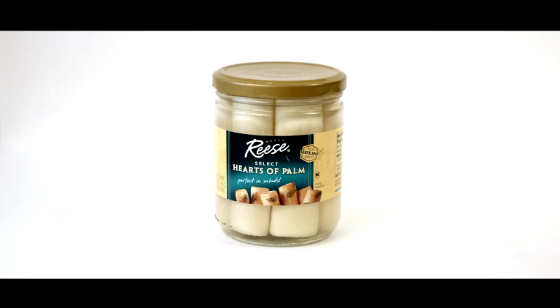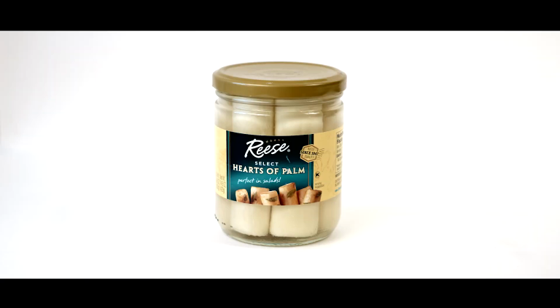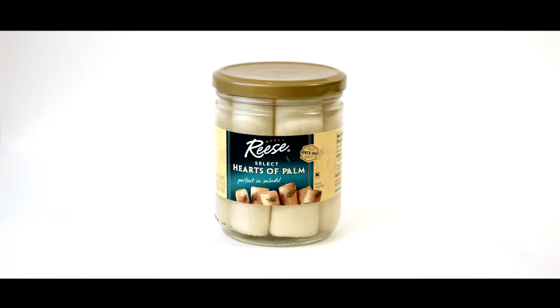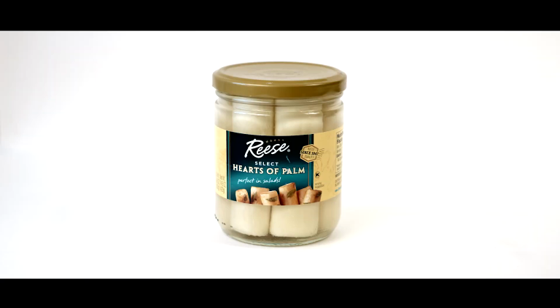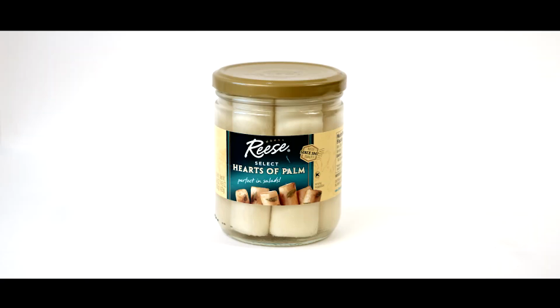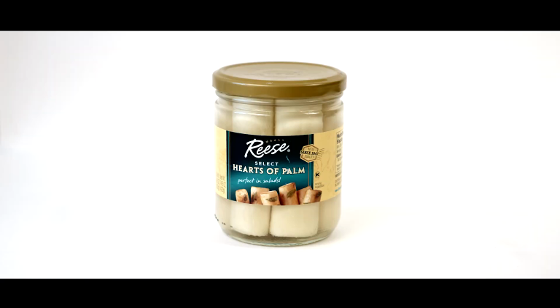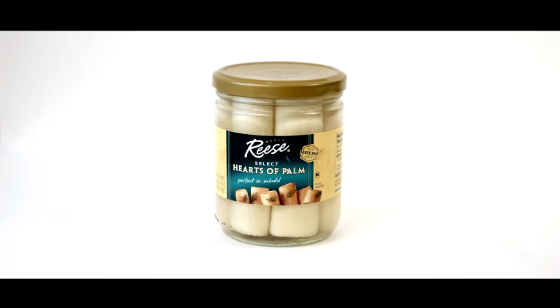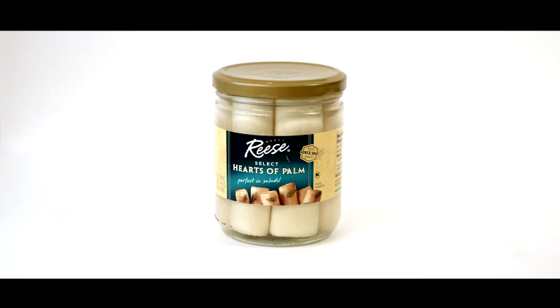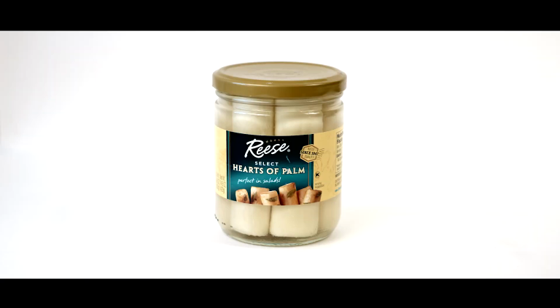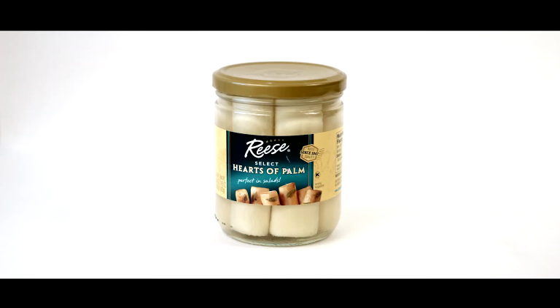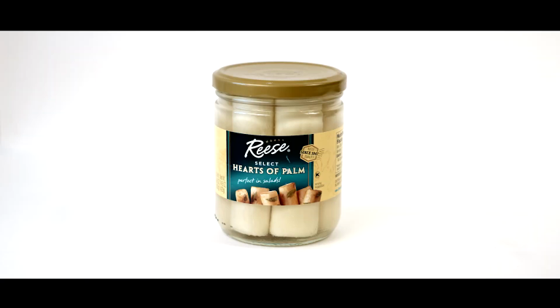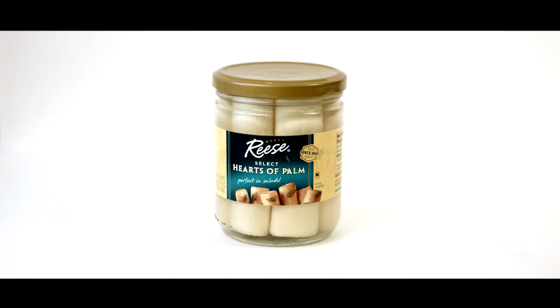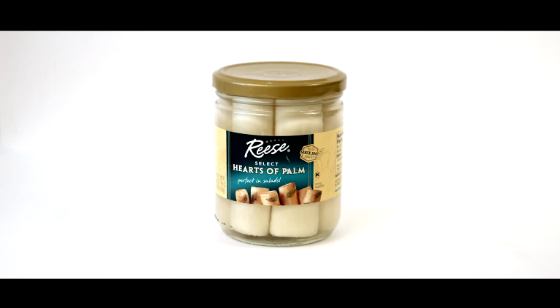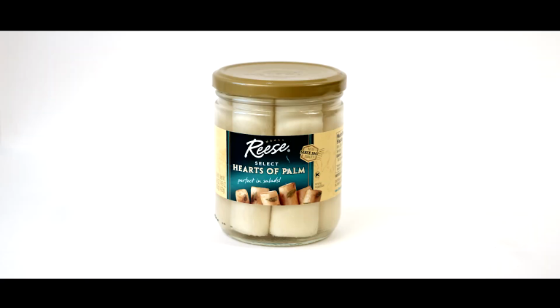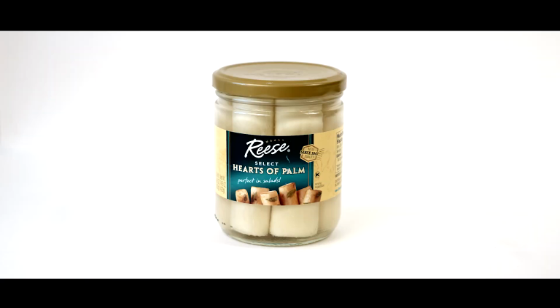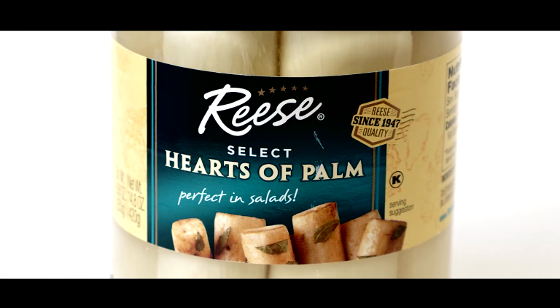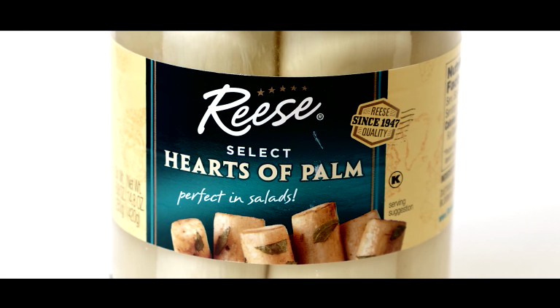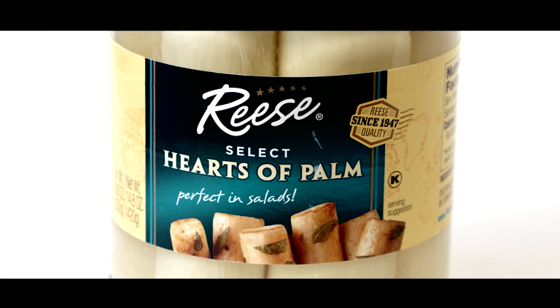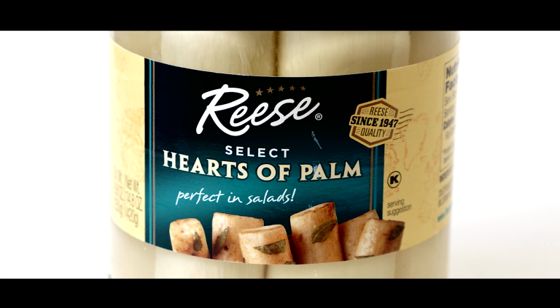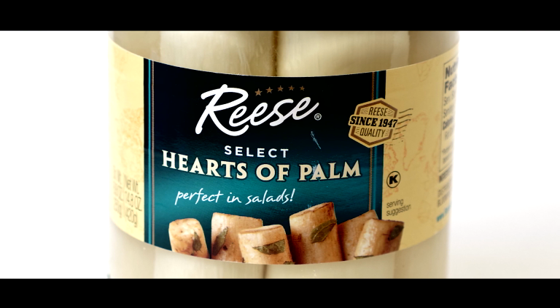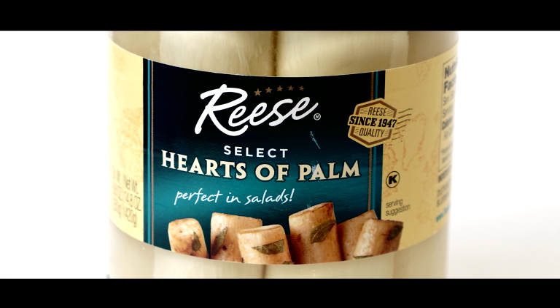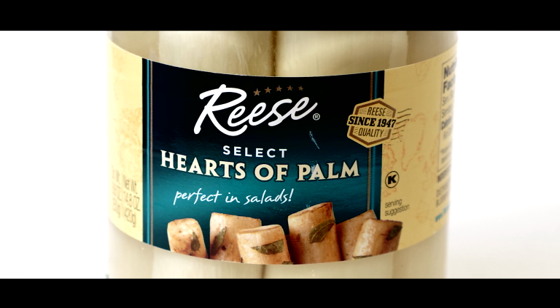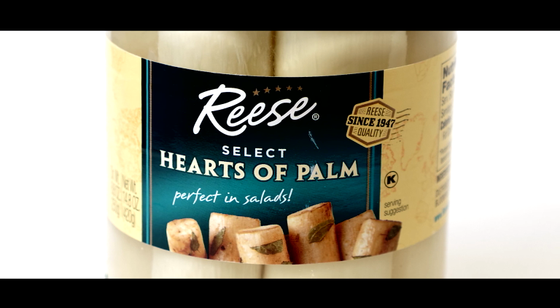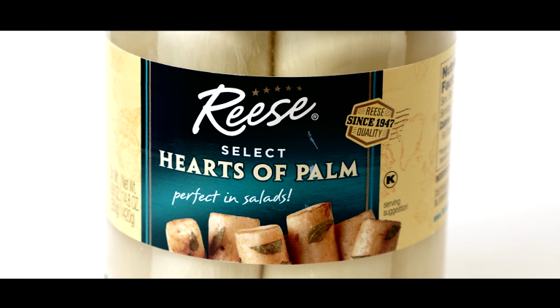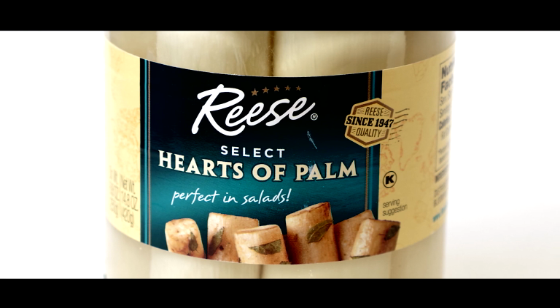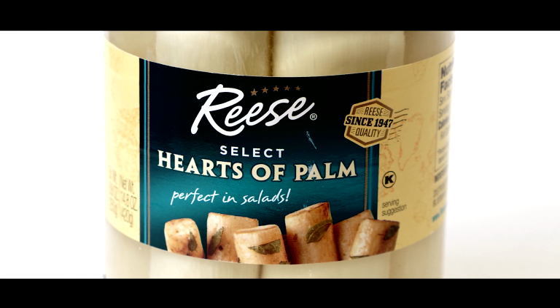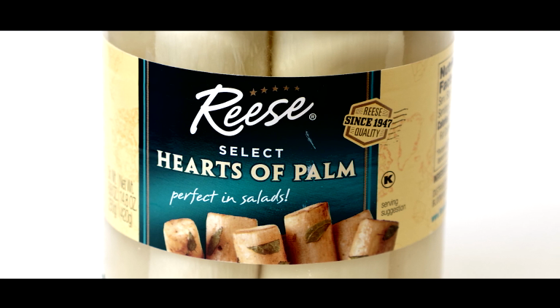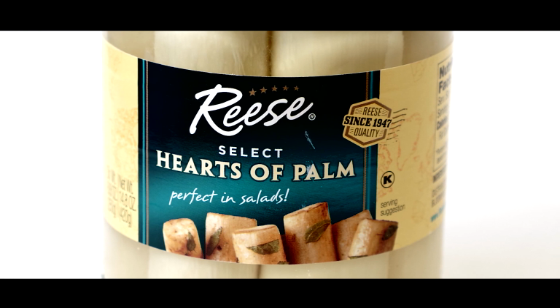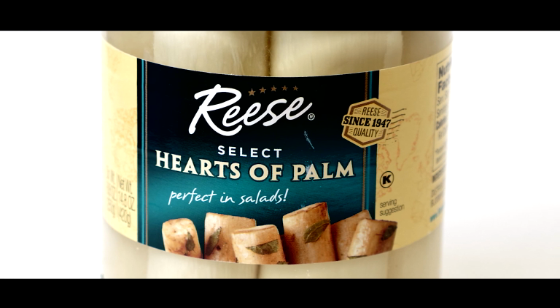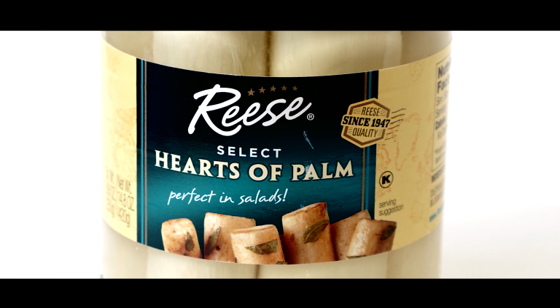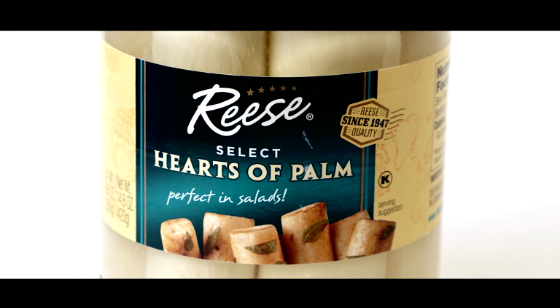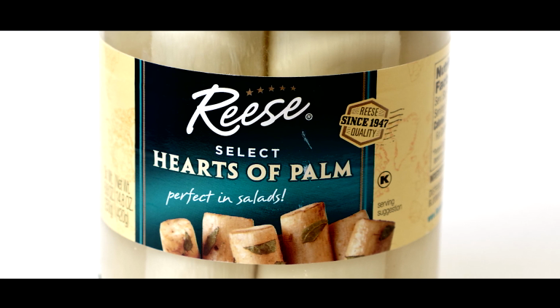The main ingredient that I use for this recipe is hearts of palm, which I picked up at Walmart for a few bucks in the canned veggie aisle.